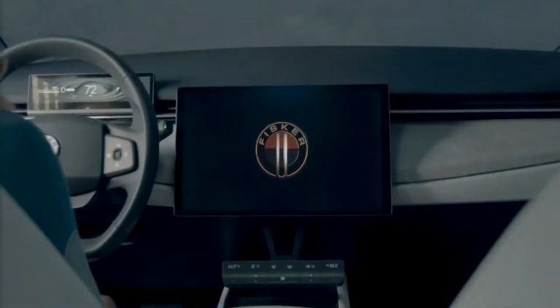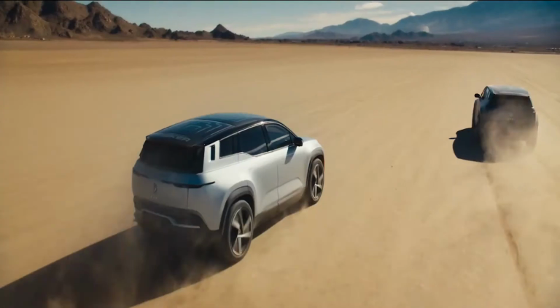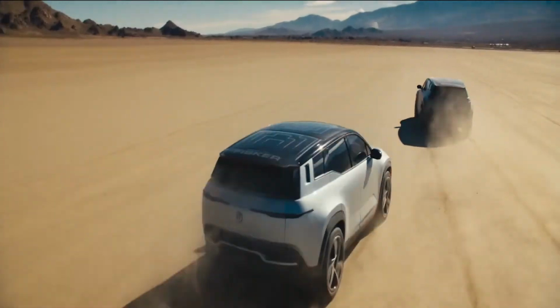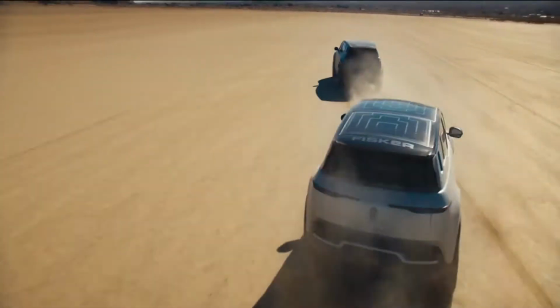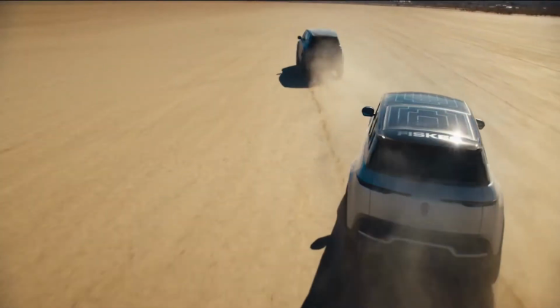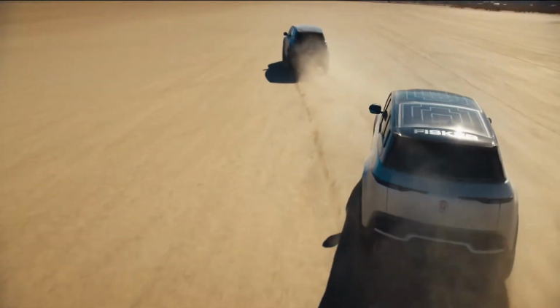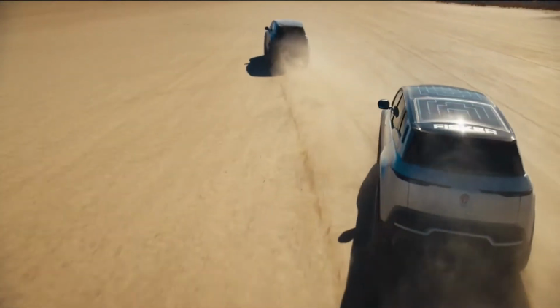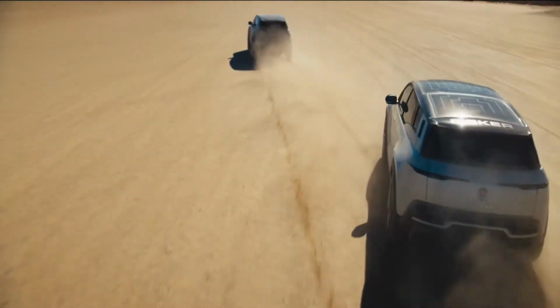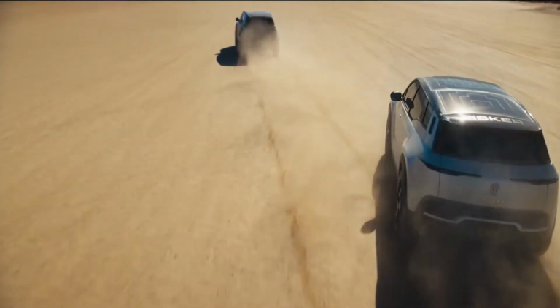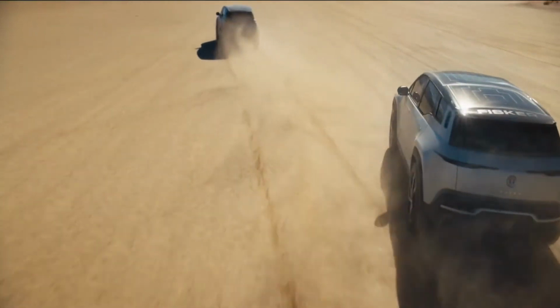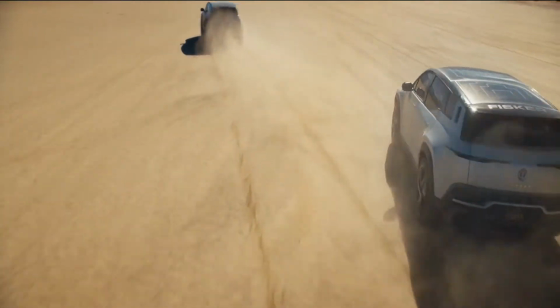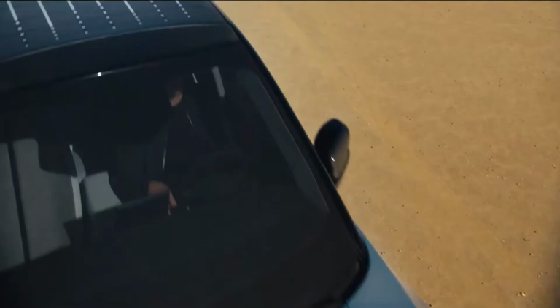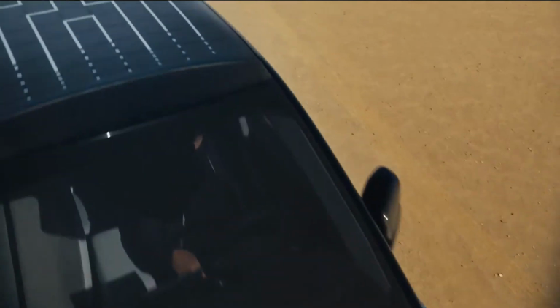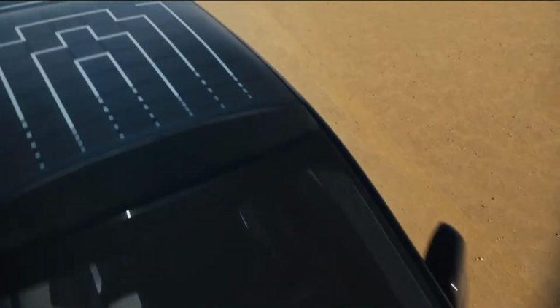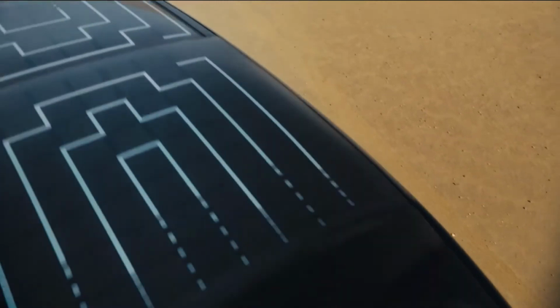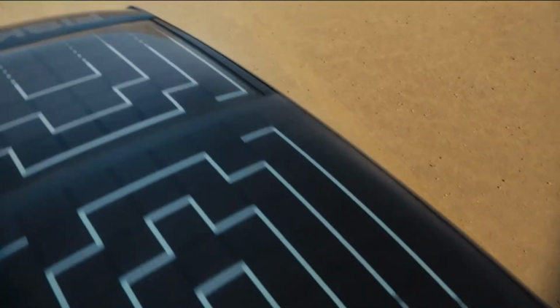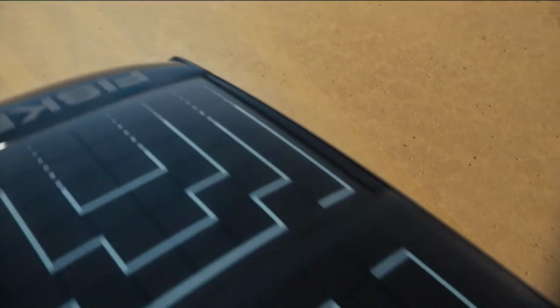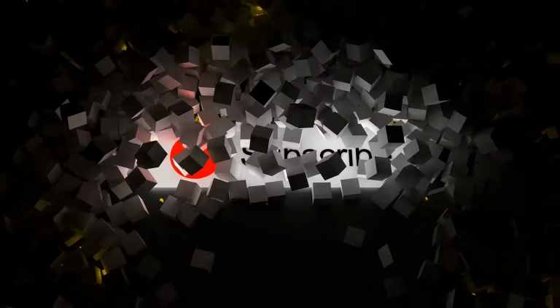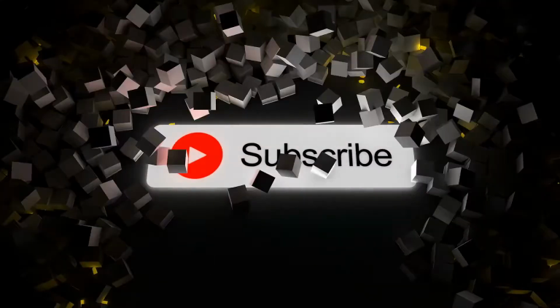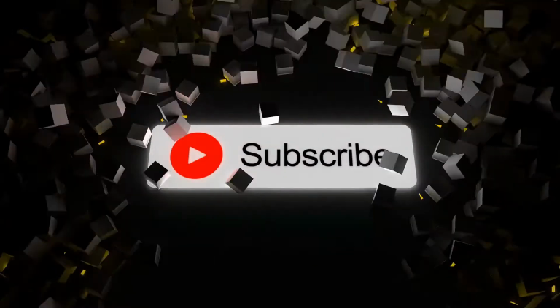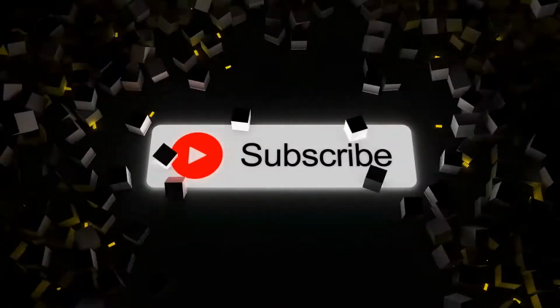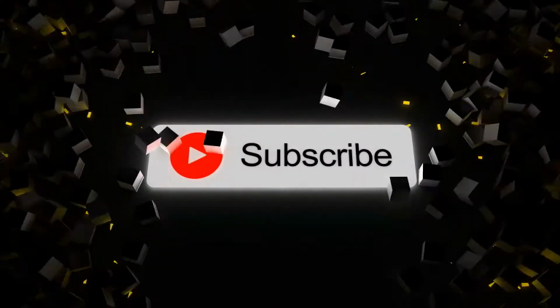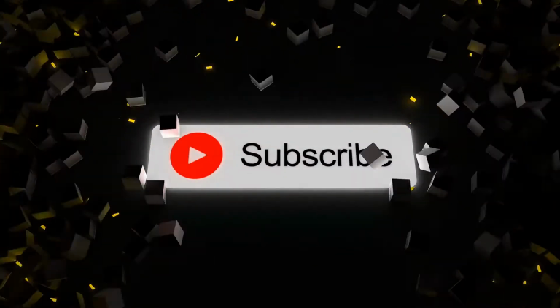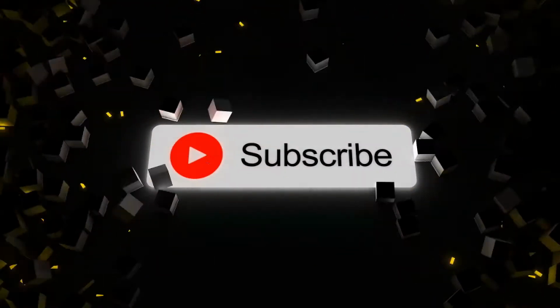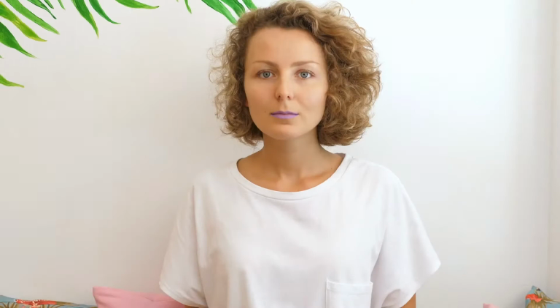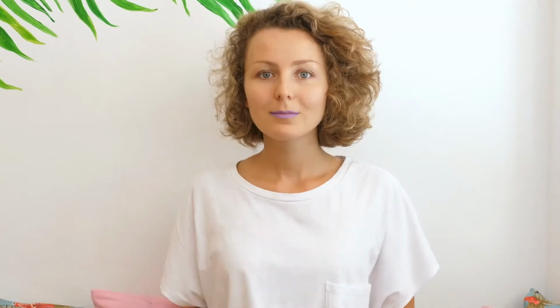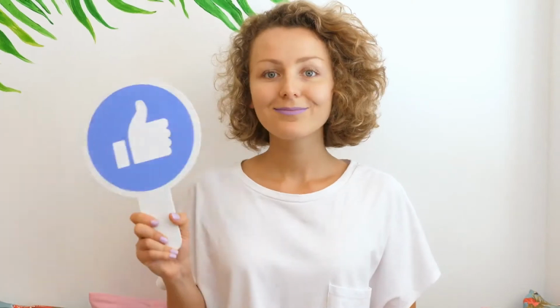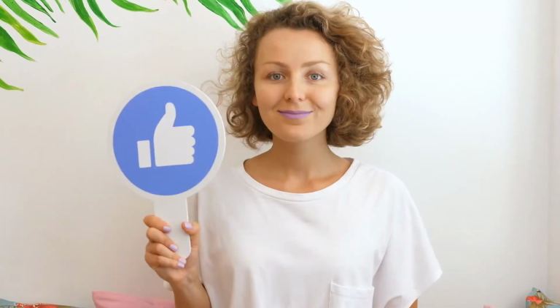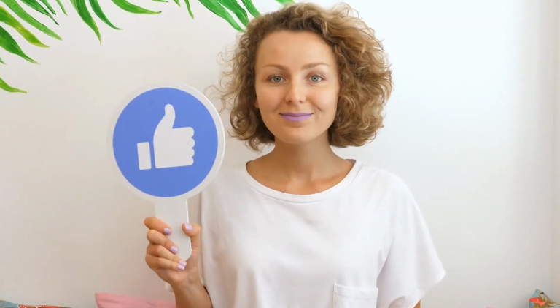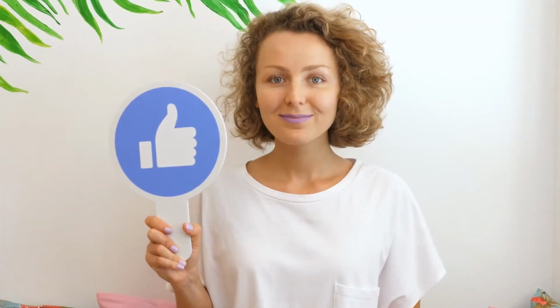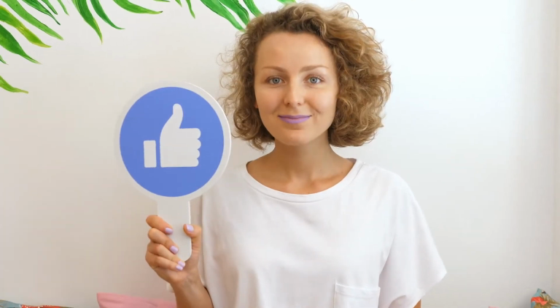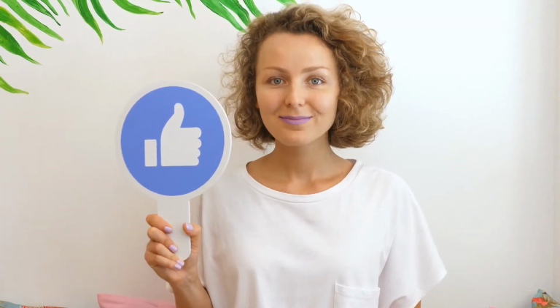If you'd love to know more updates on the latest cars, make sure you subscribe to the channel and give this video a like.